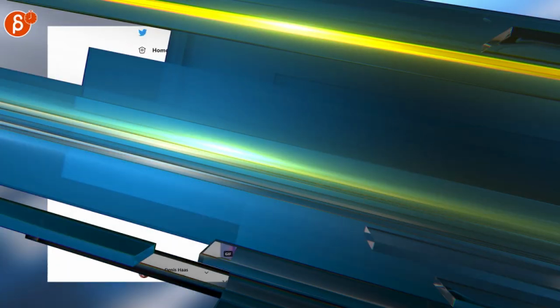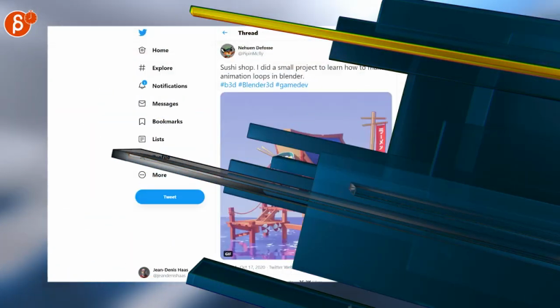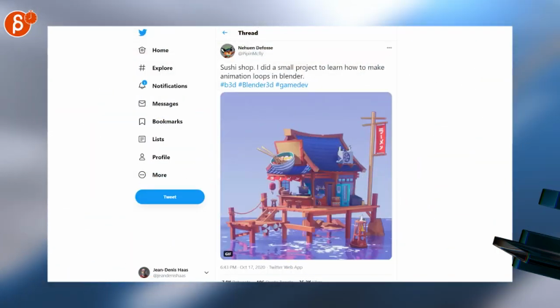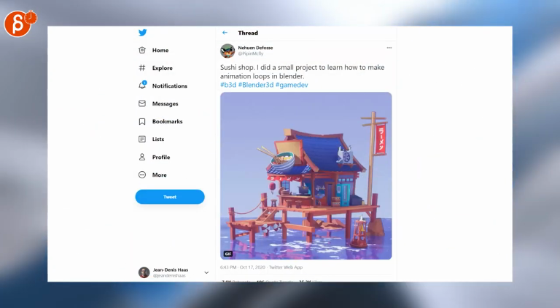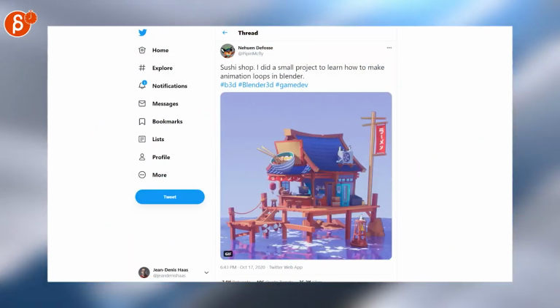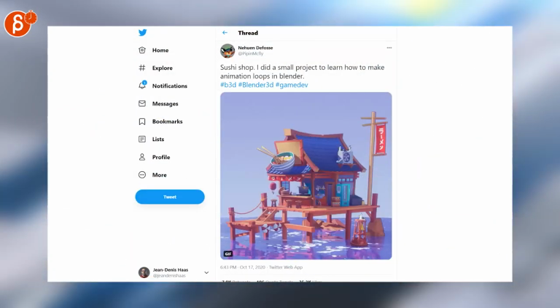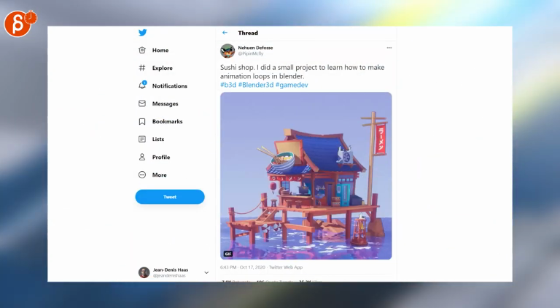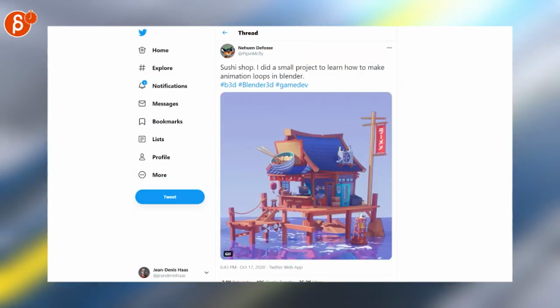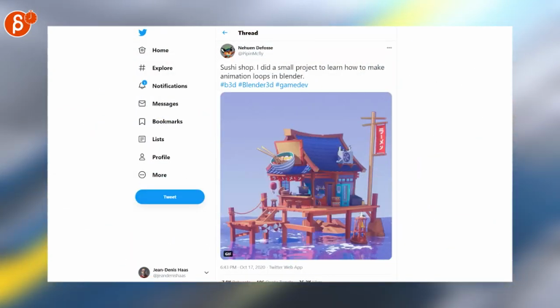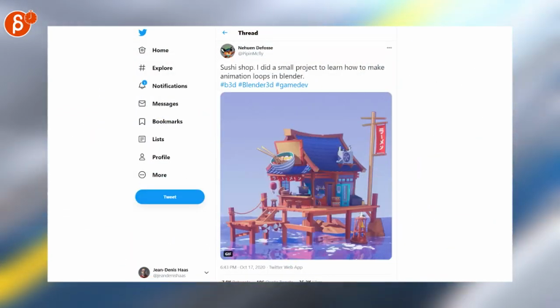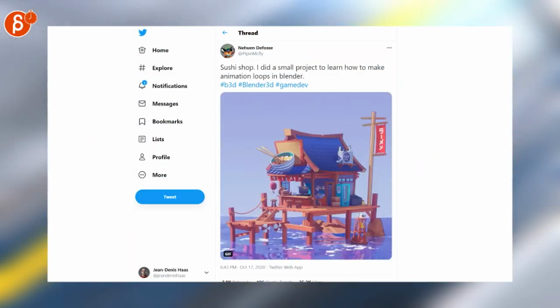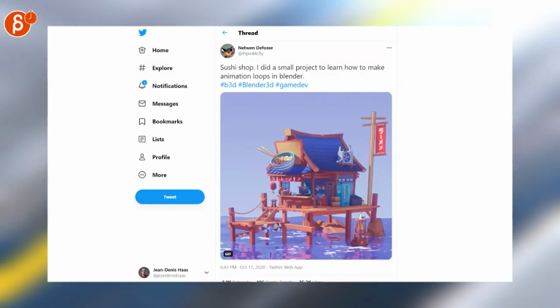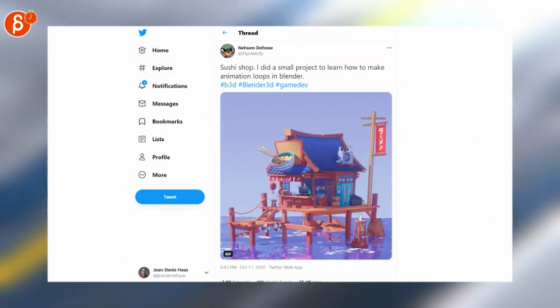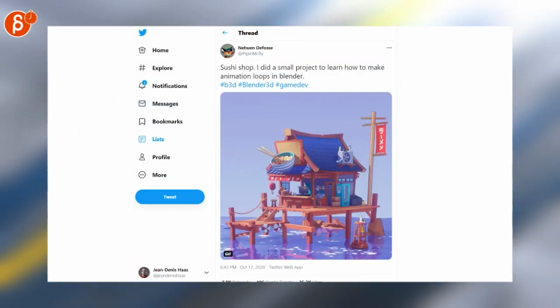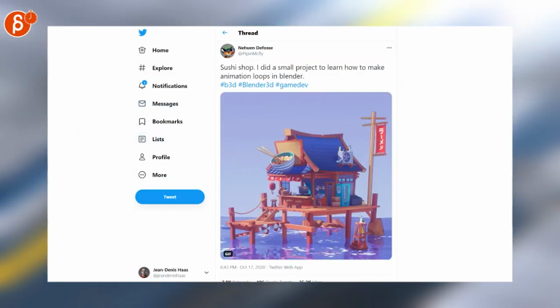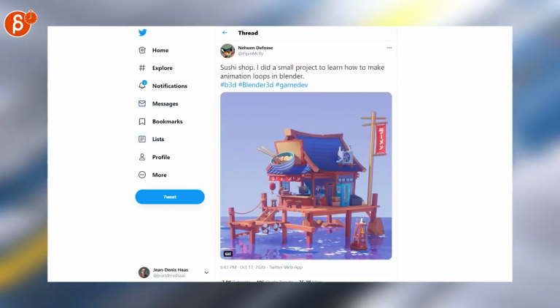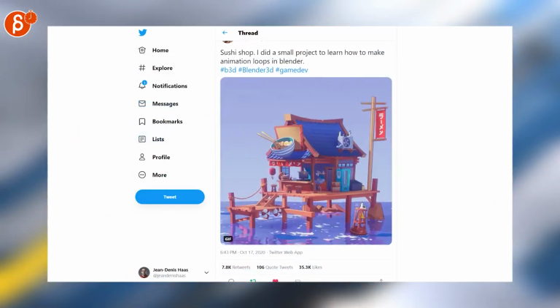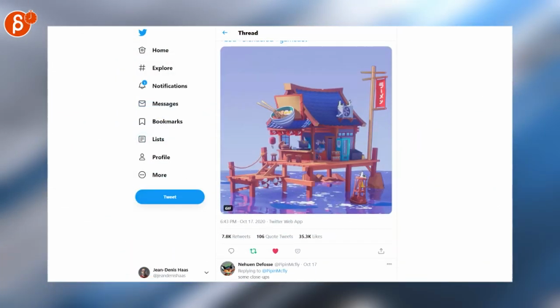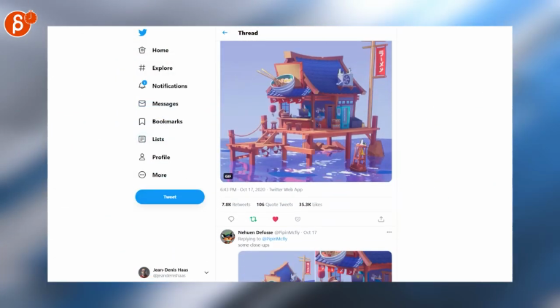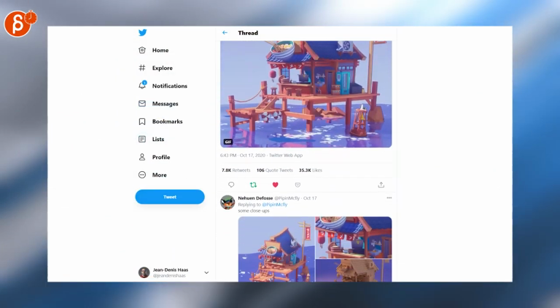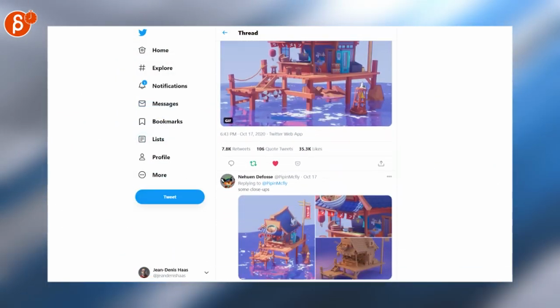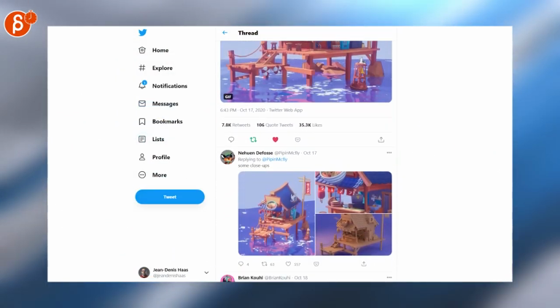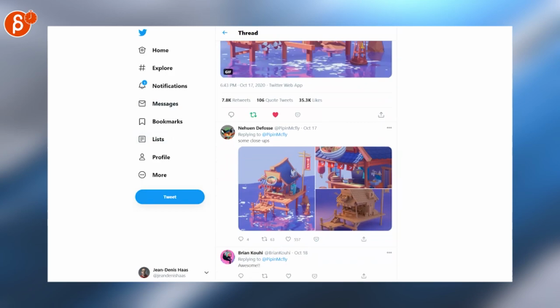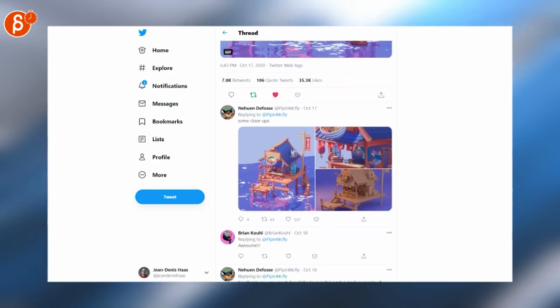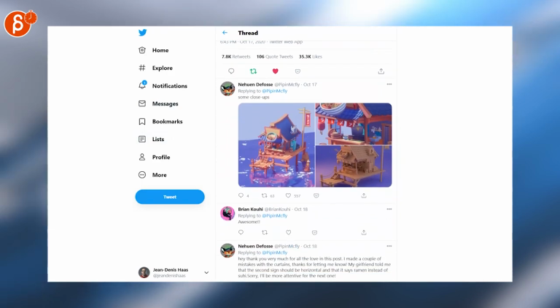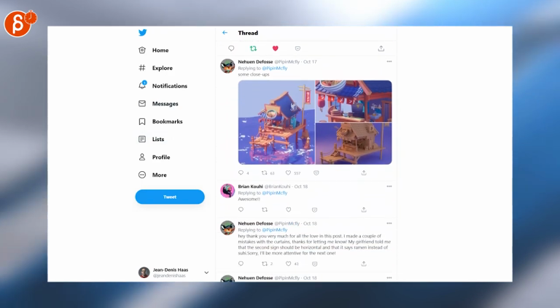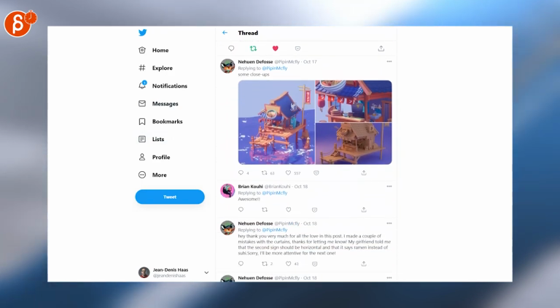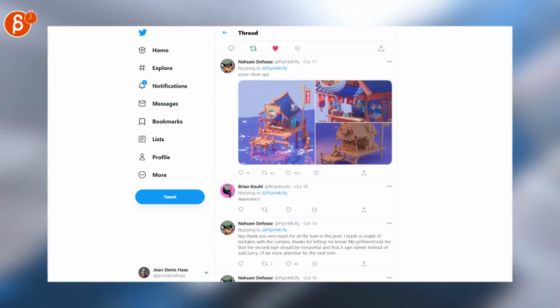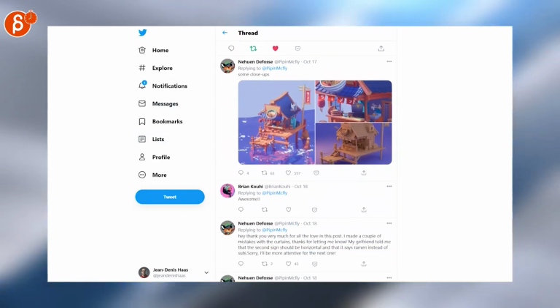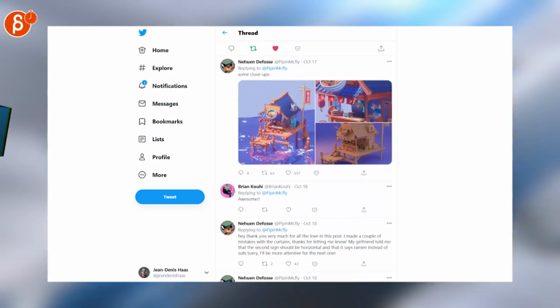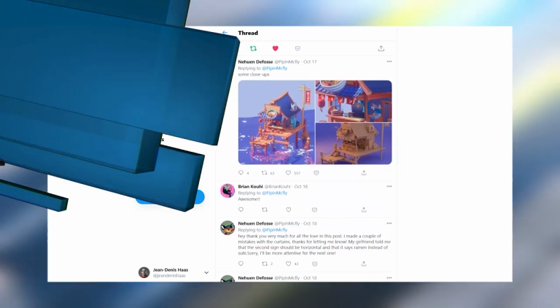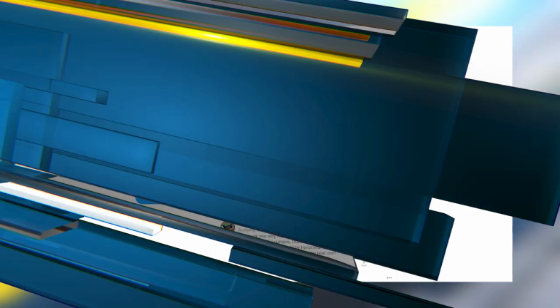Sushi Shop — I love this. Cute little render, cute design. And as you scroll down, there's a thread with behind-the-scenes content.